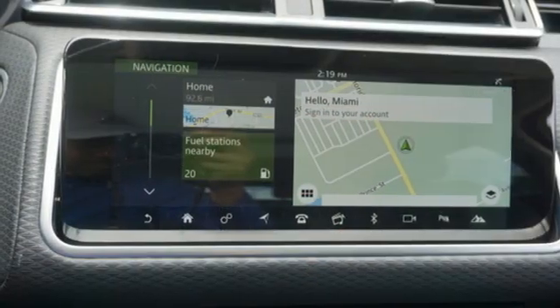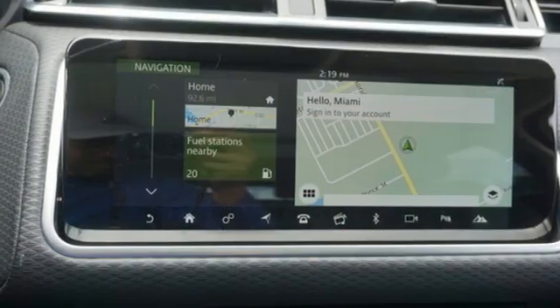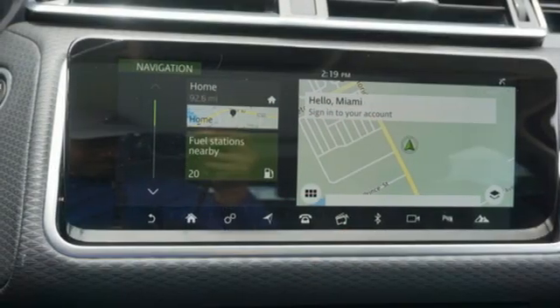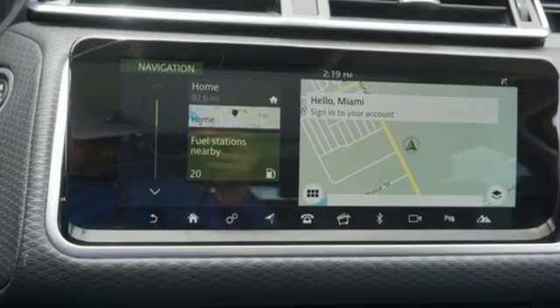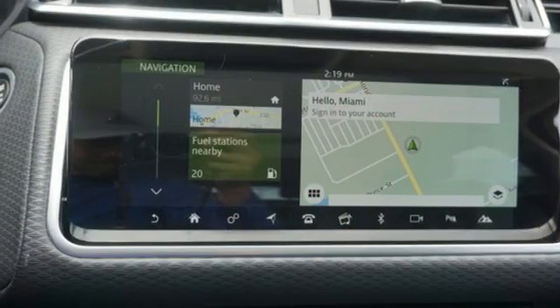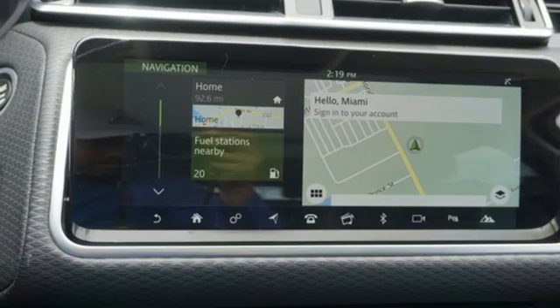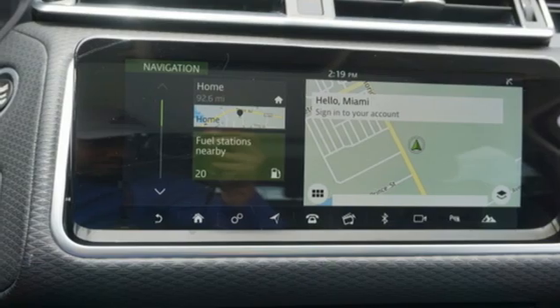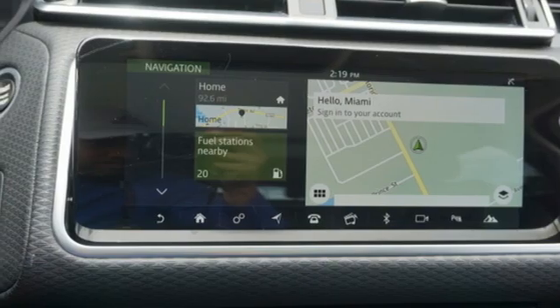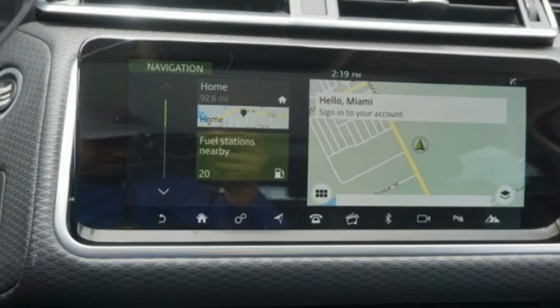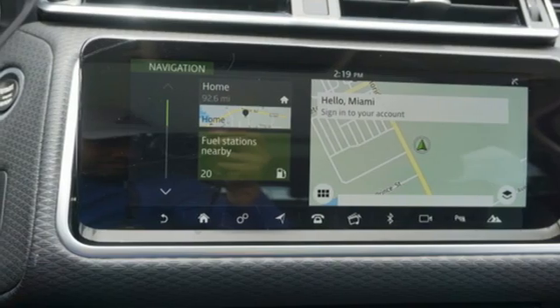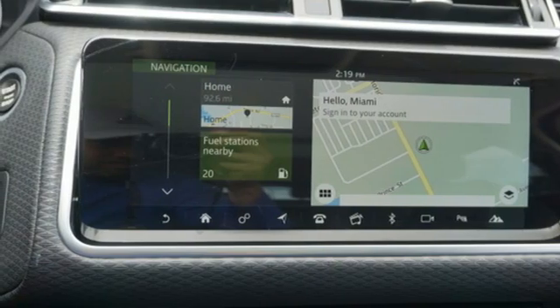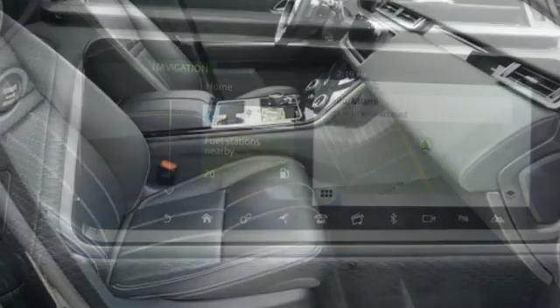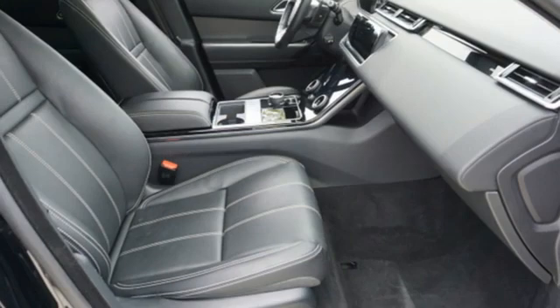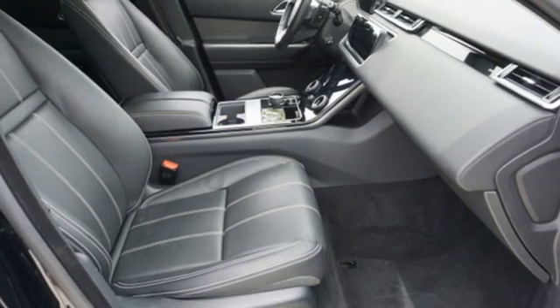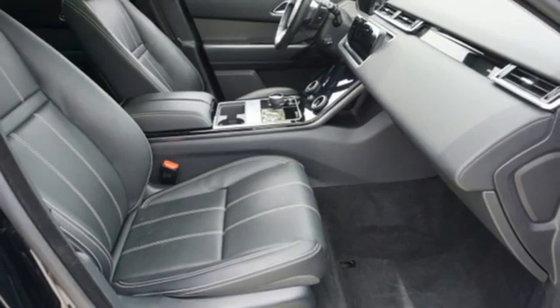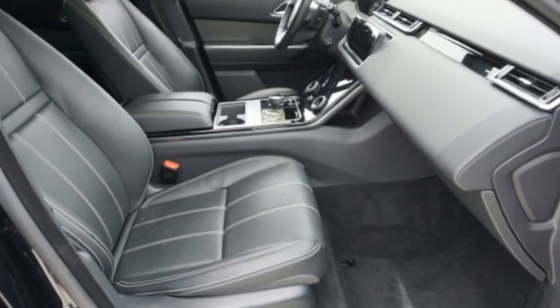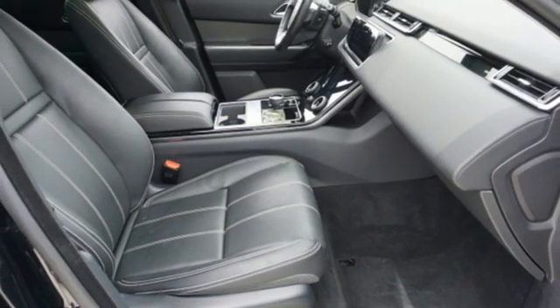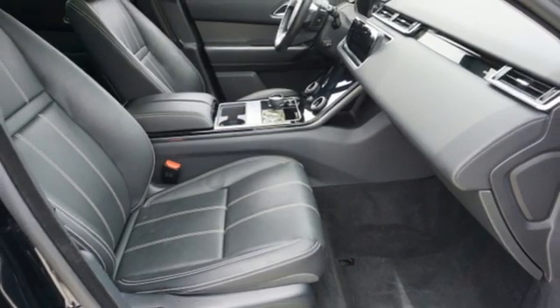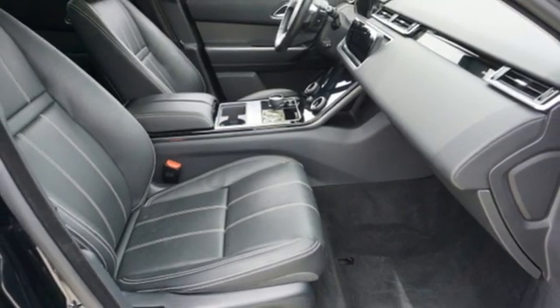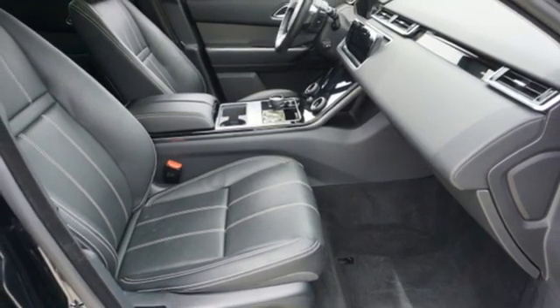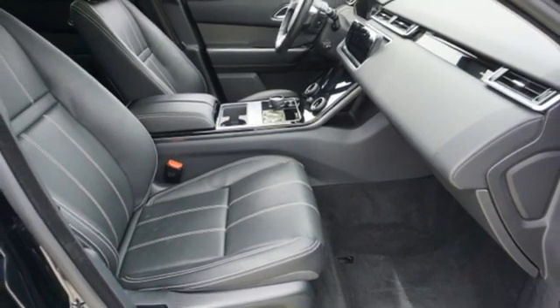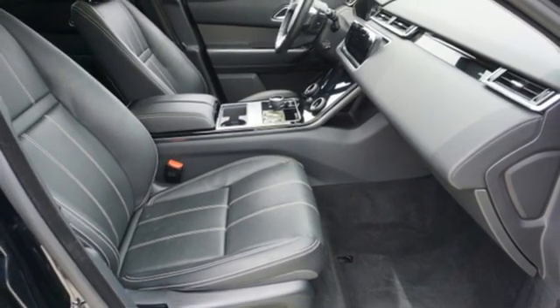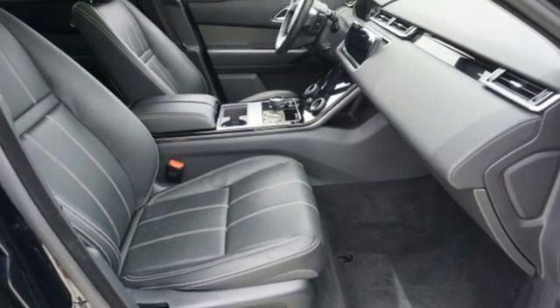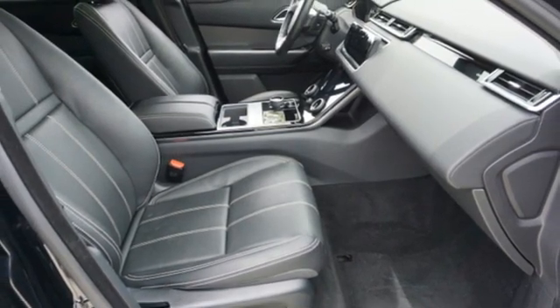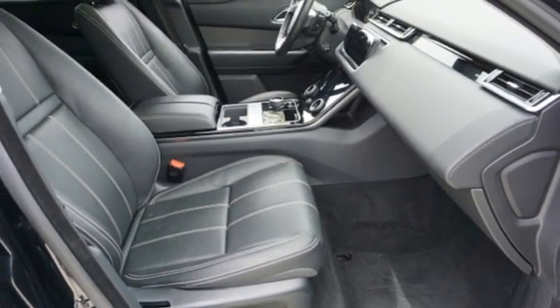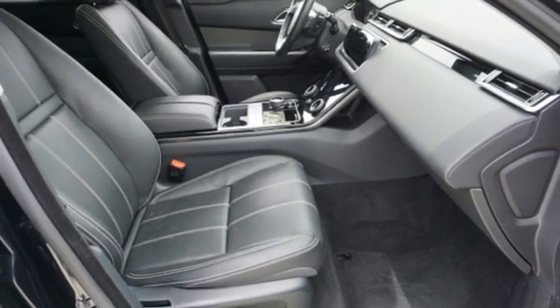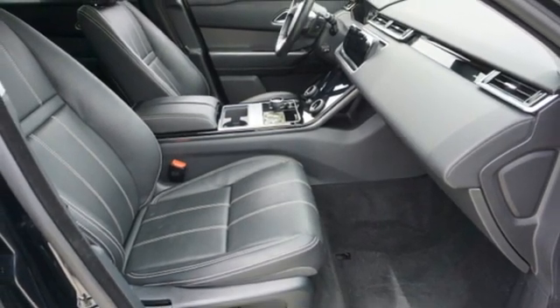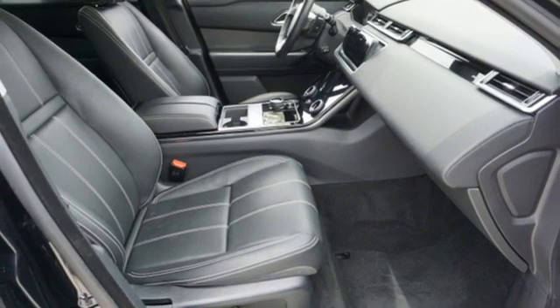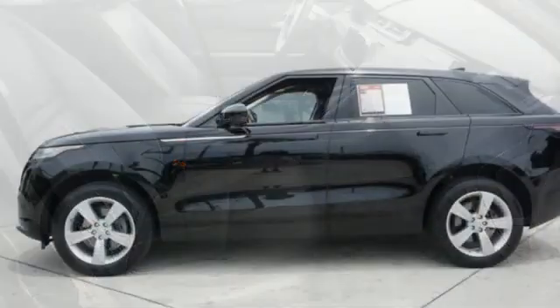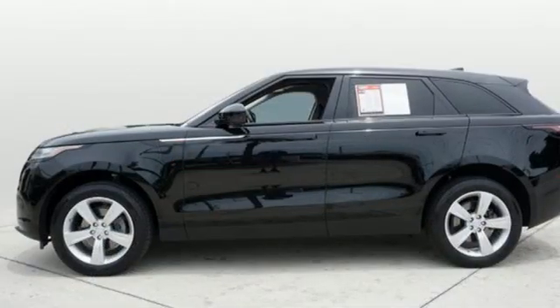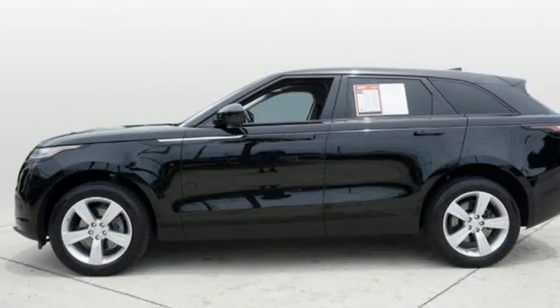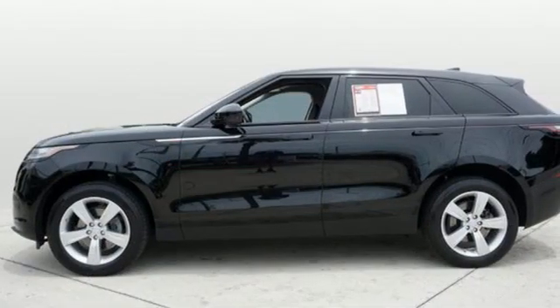Memory exterior door mirror settings. Leather bucket seats. Front and rear parking sensors. And automatic transmission.